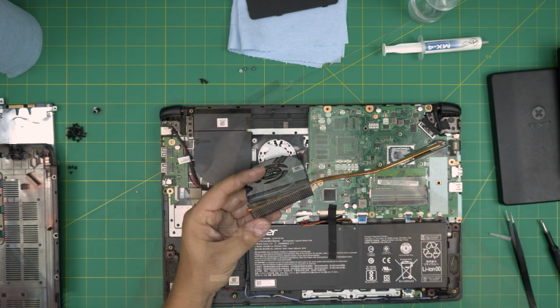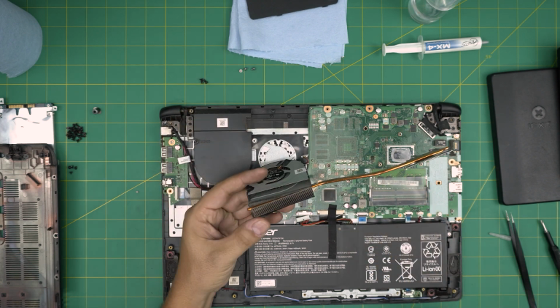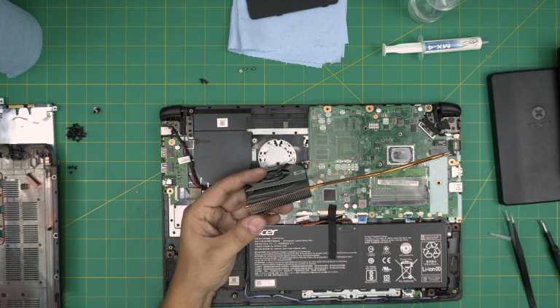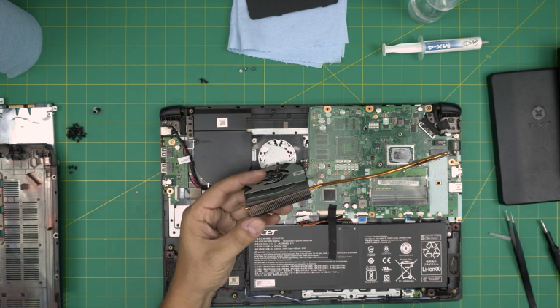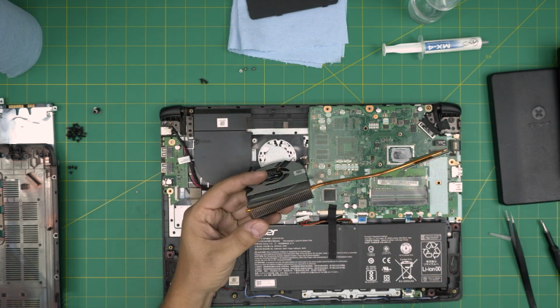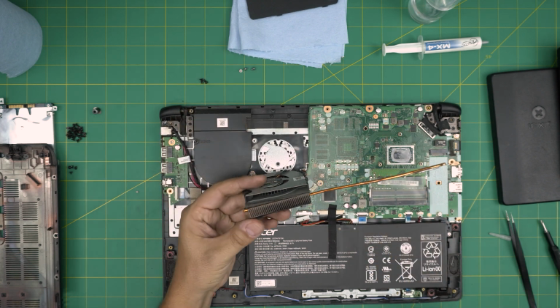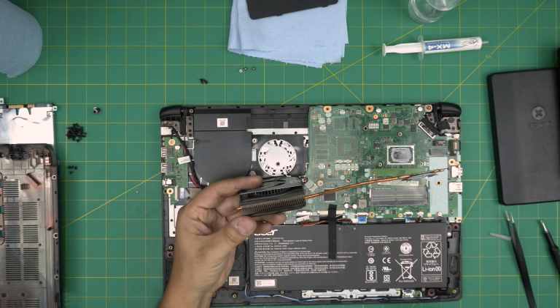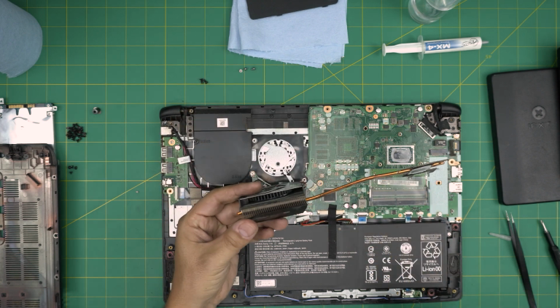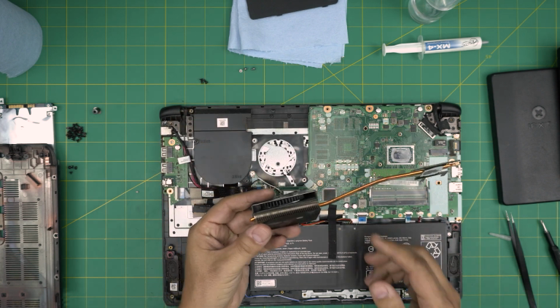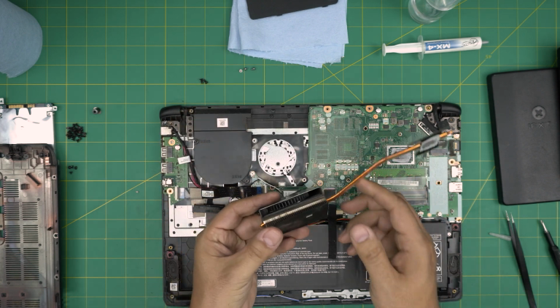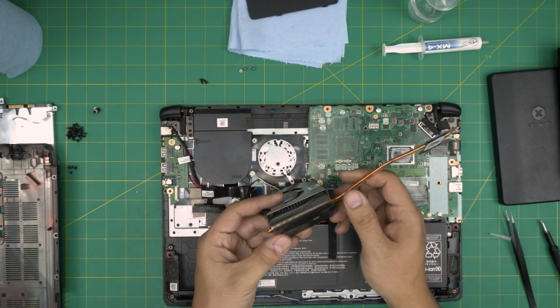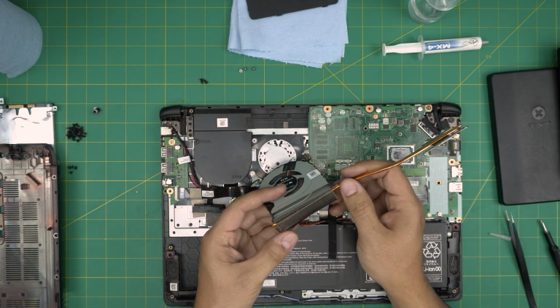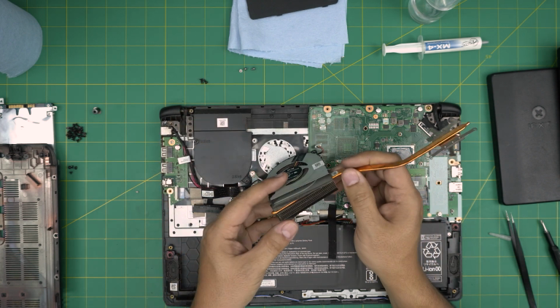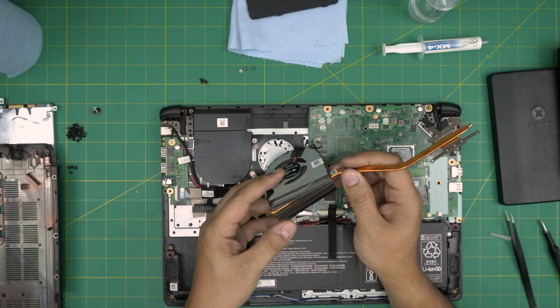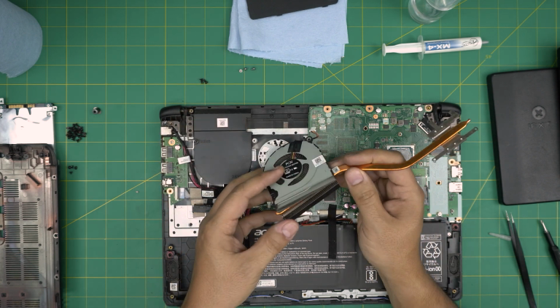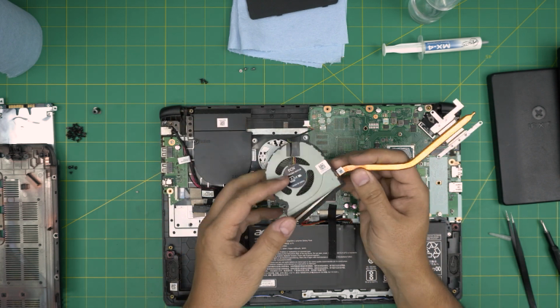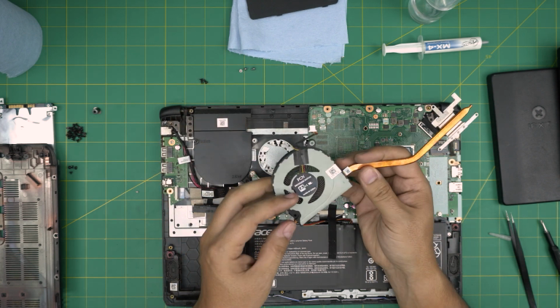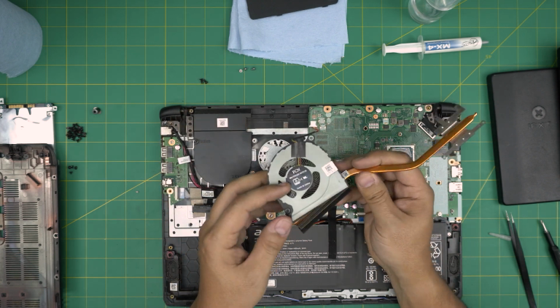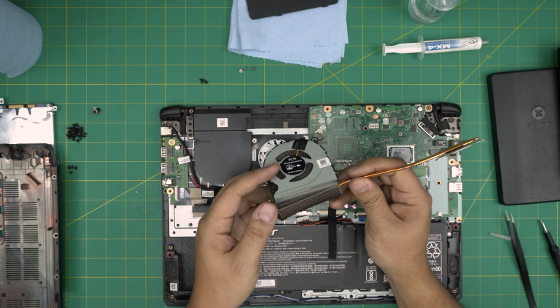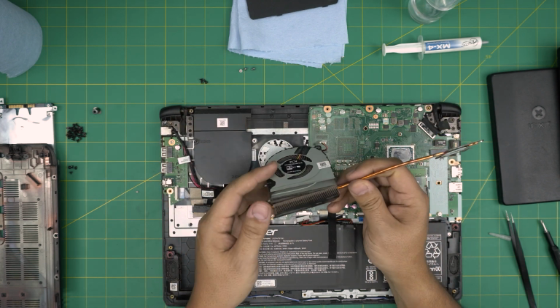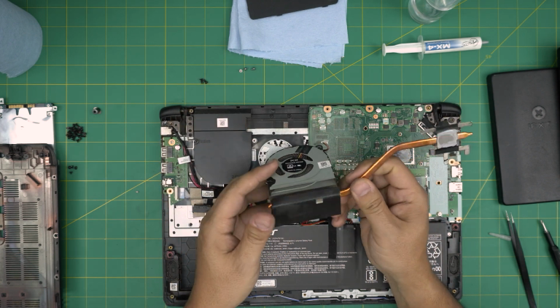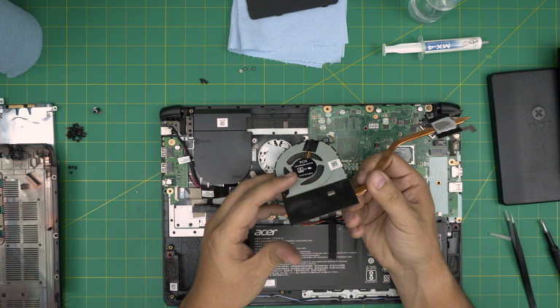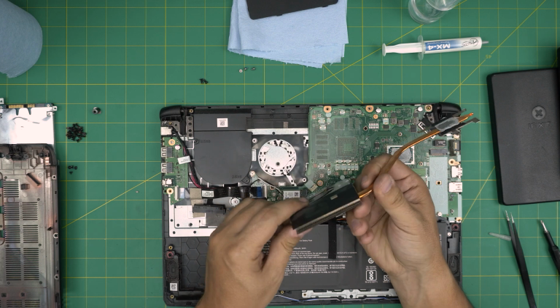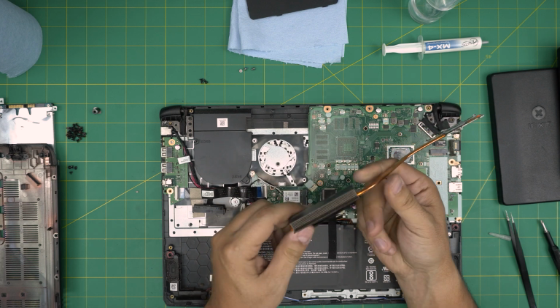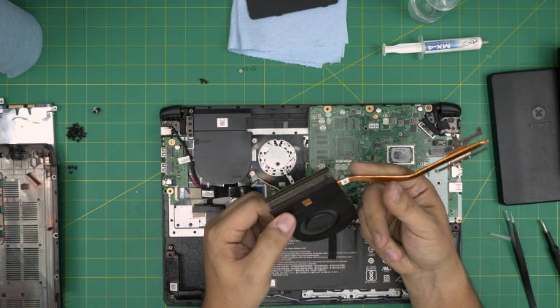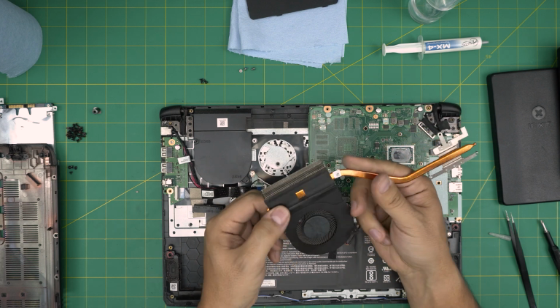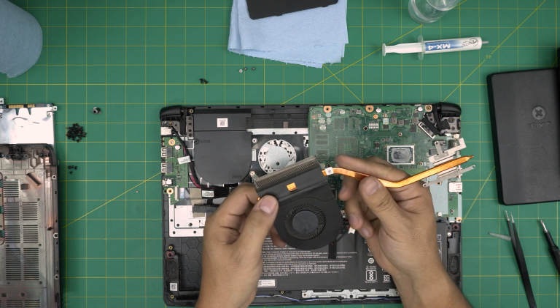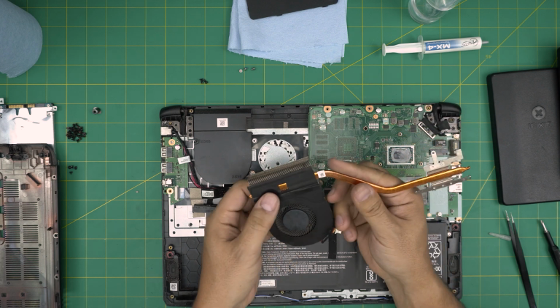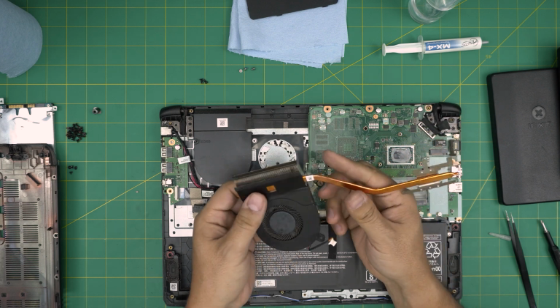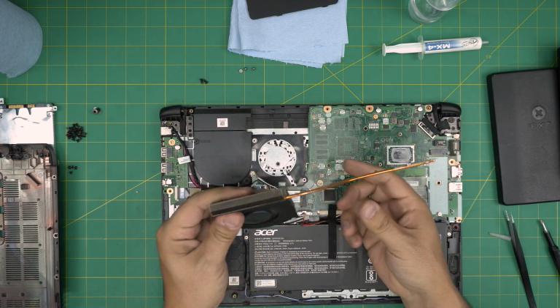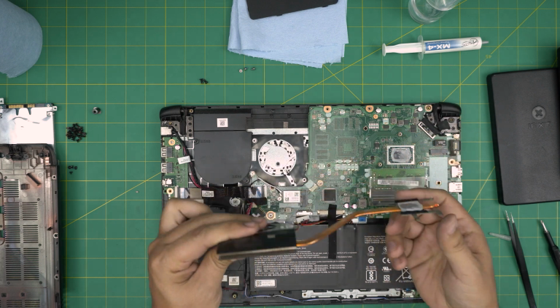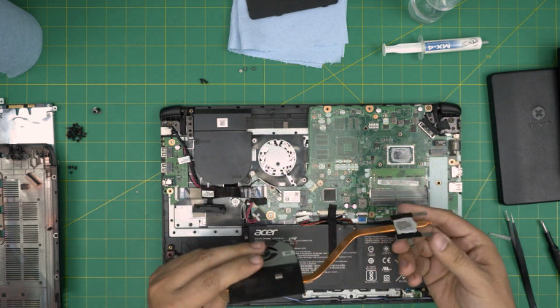Now that we've cleaned up the fan with a toothbrush and compressed air, there we have it — nice and clean.